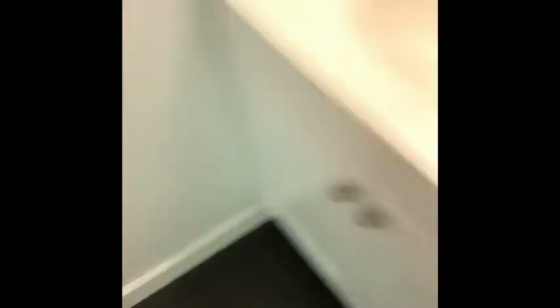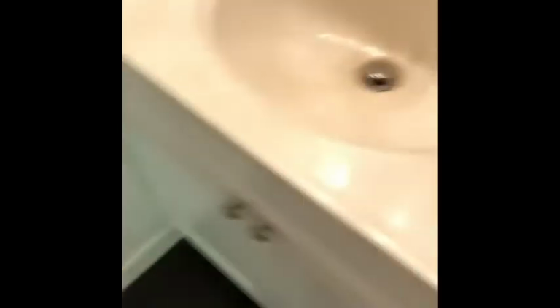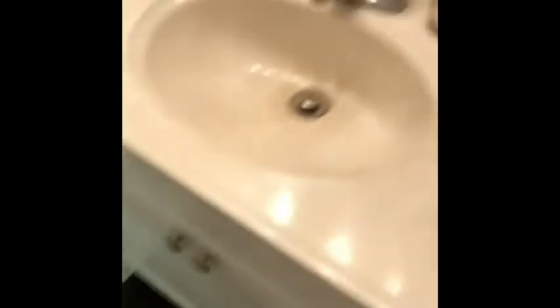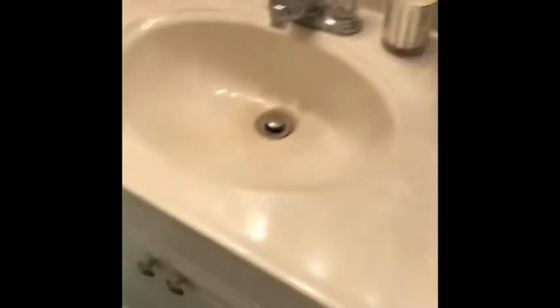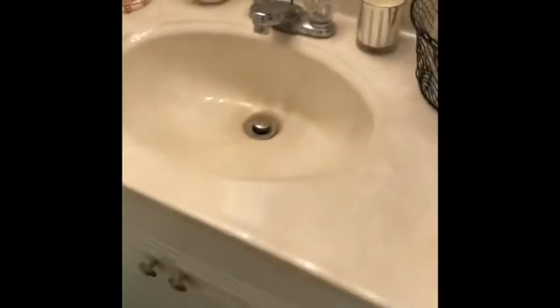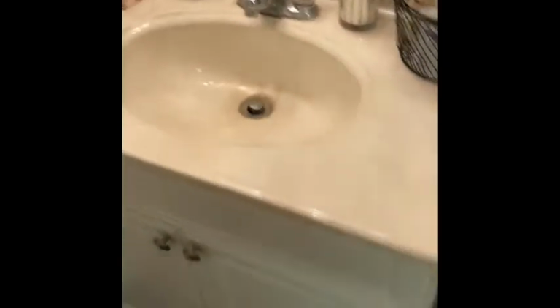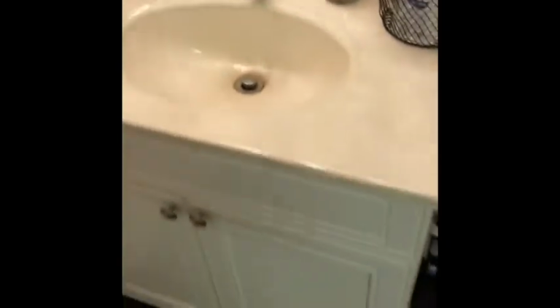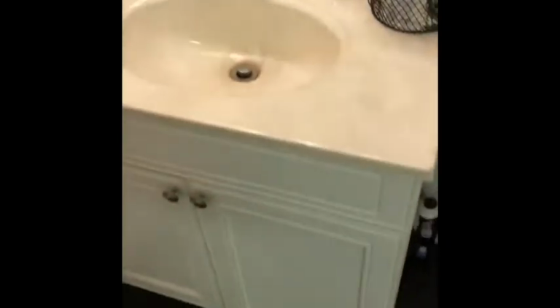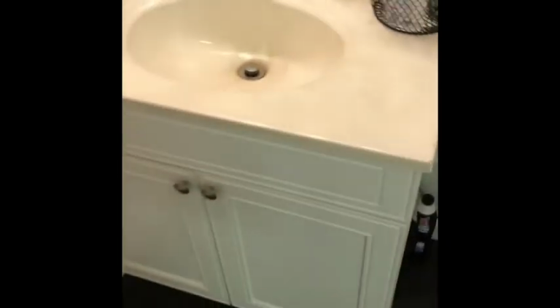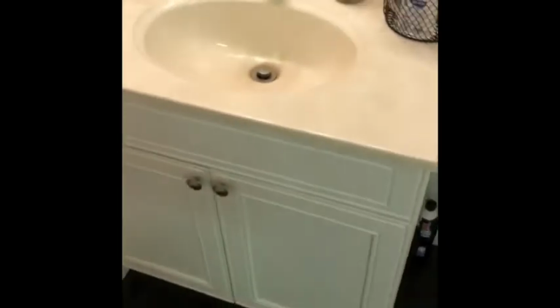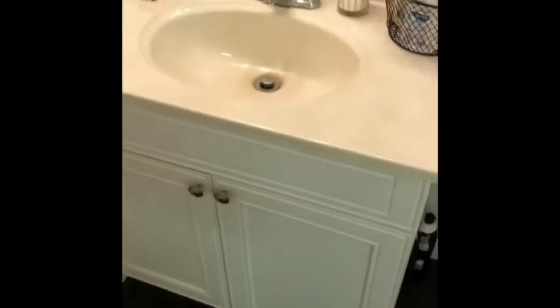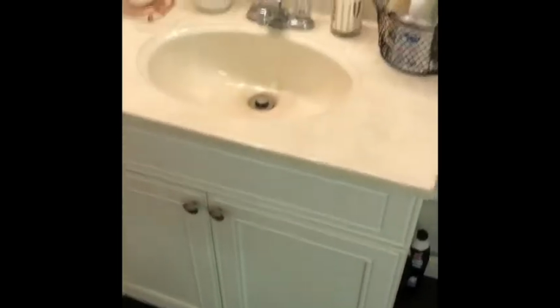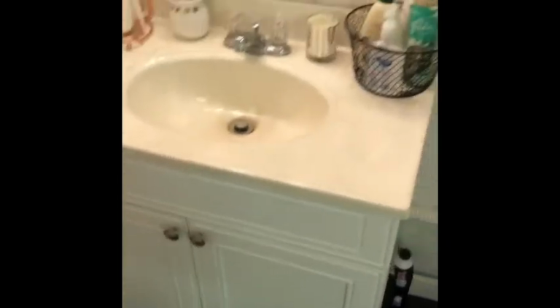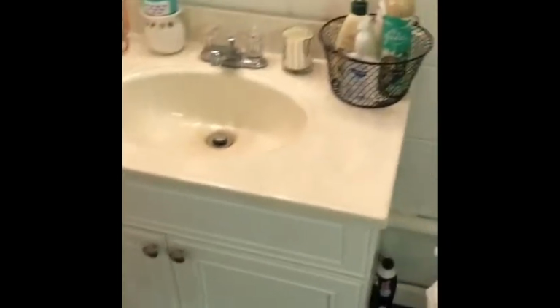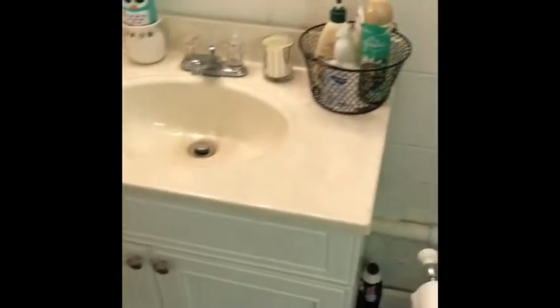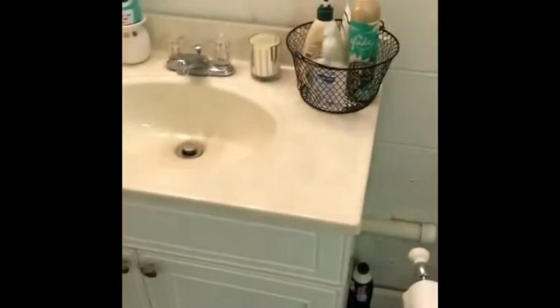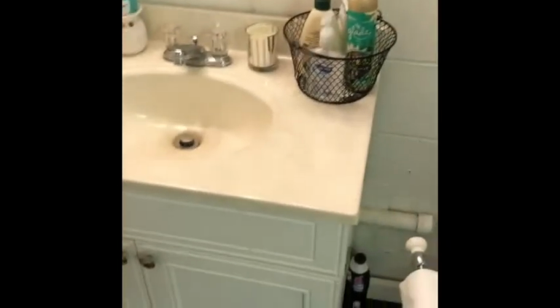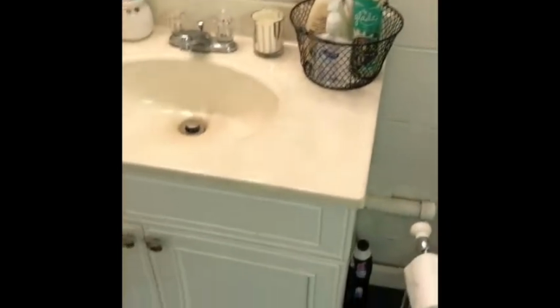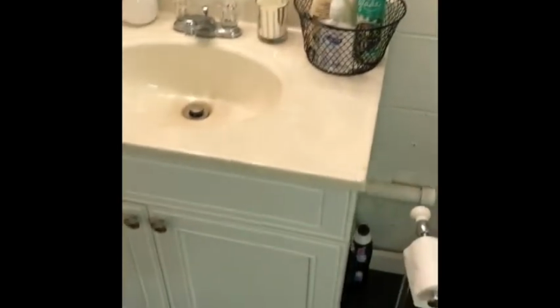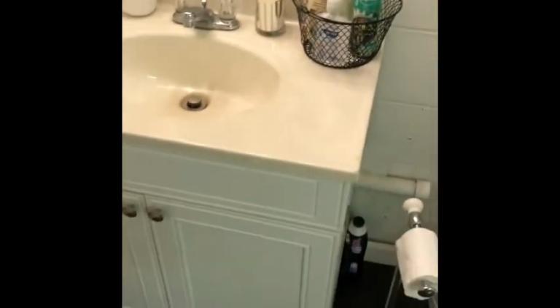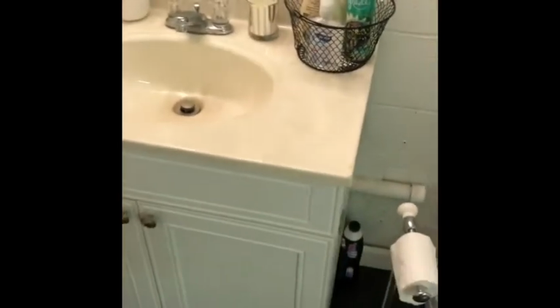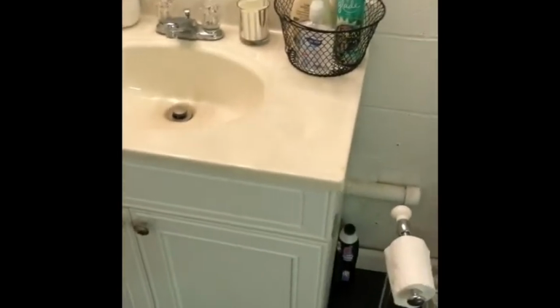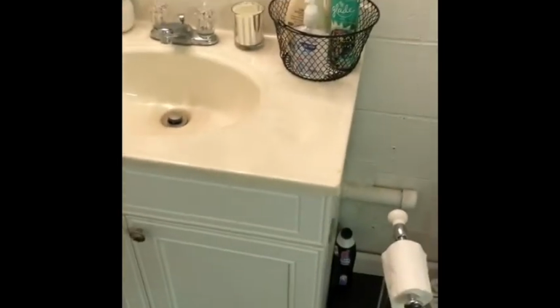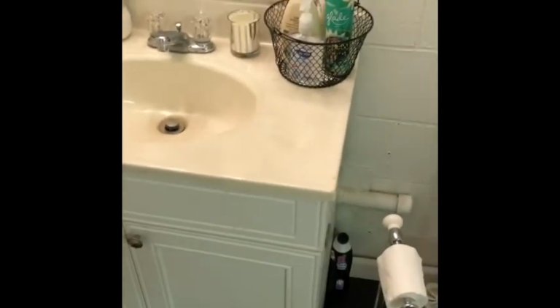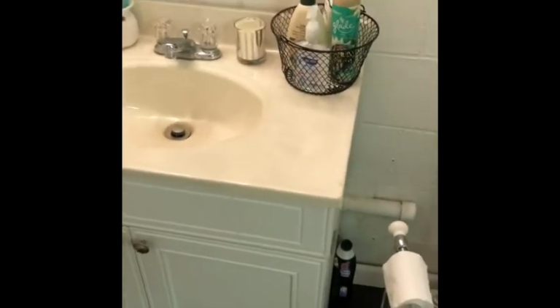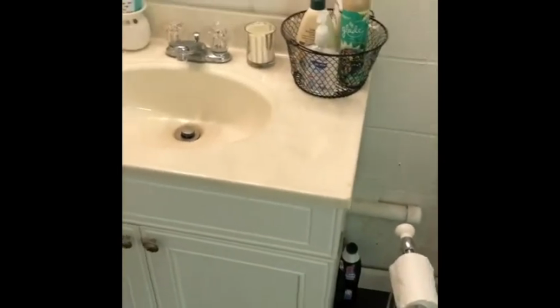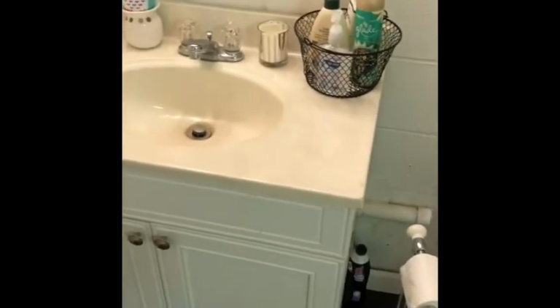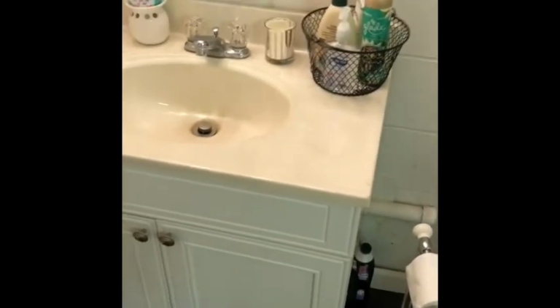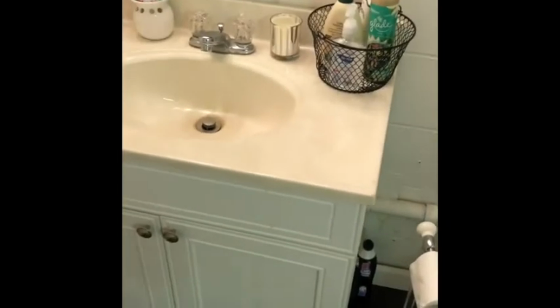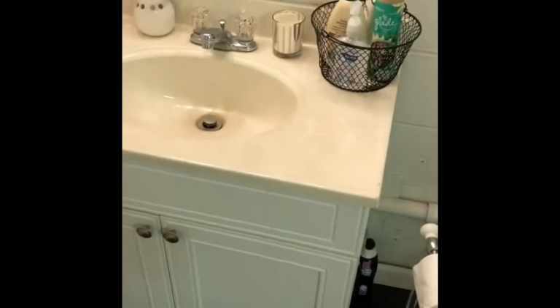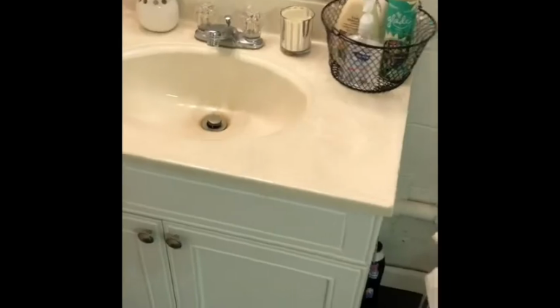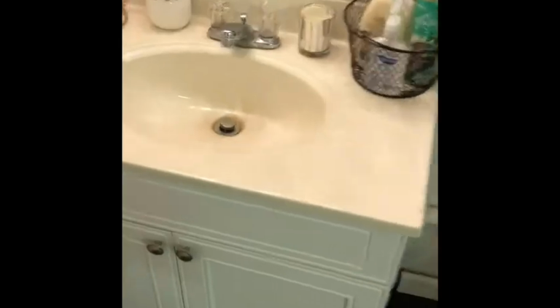The sink — oh, the sink, the sink. The sink that was in here was ugly — well, the faucet was ugly.